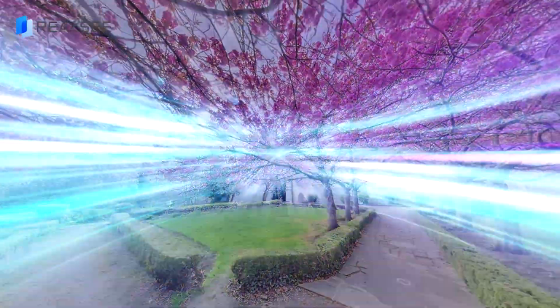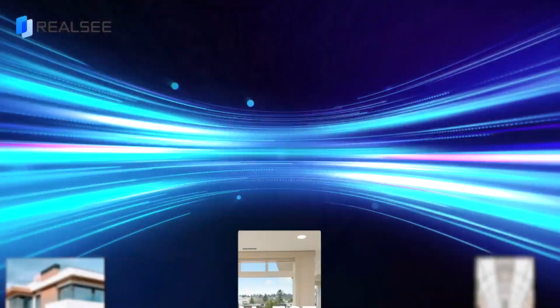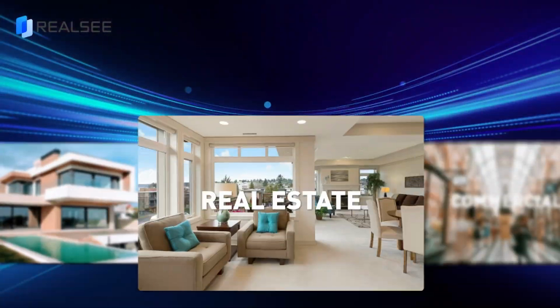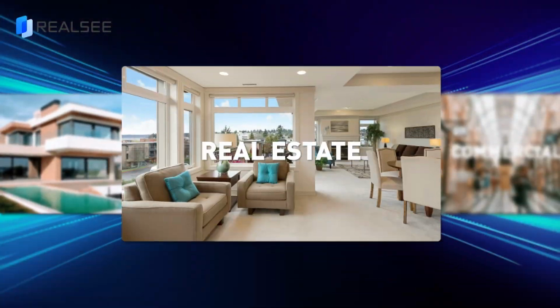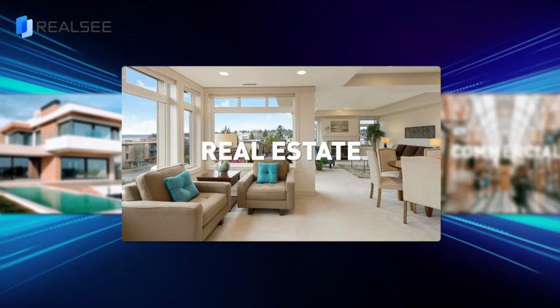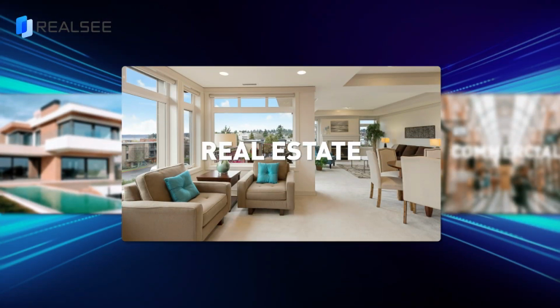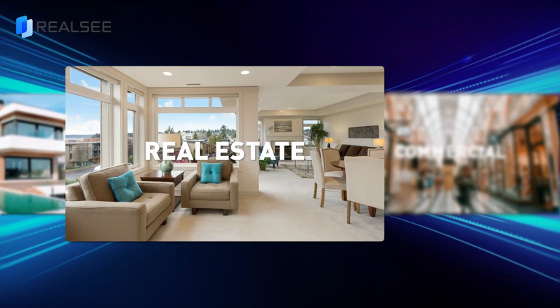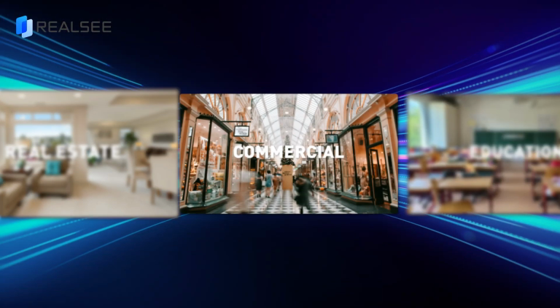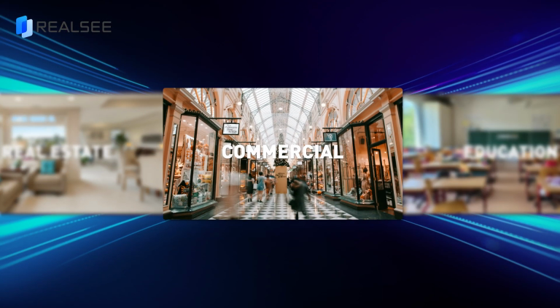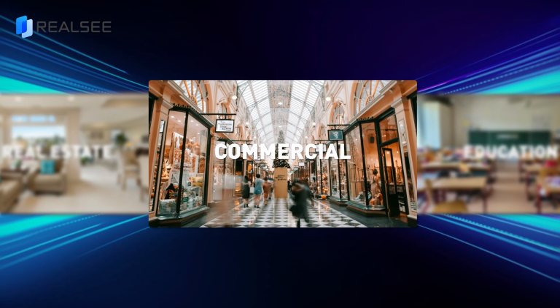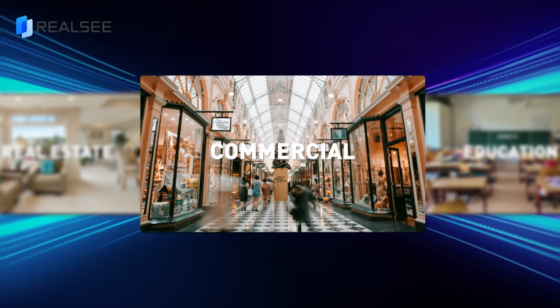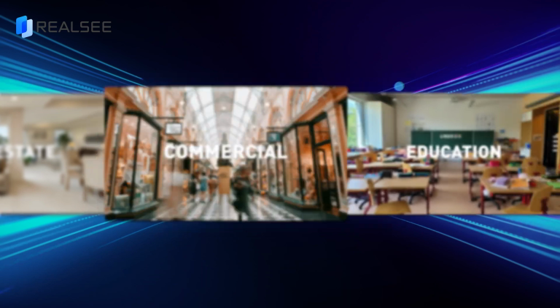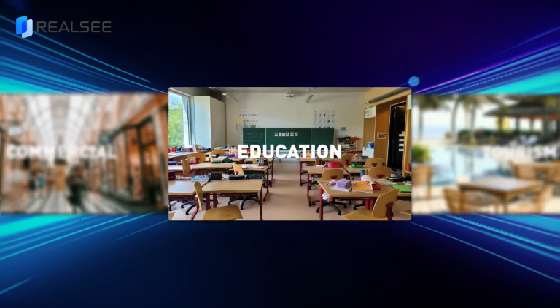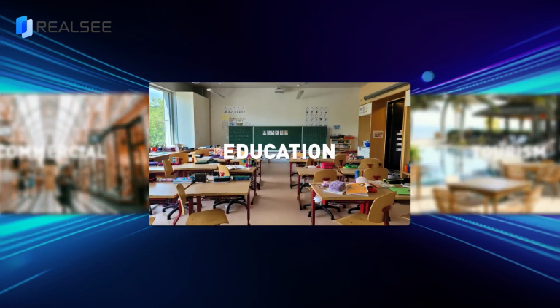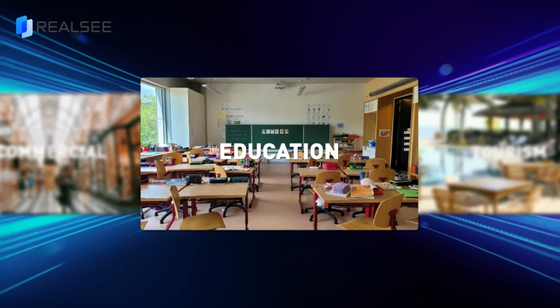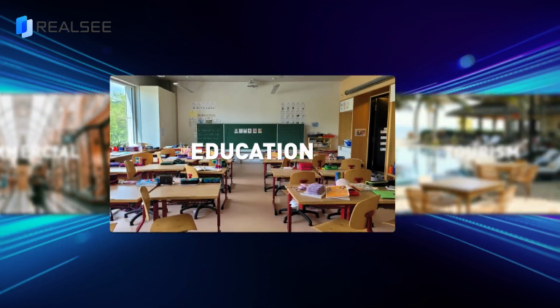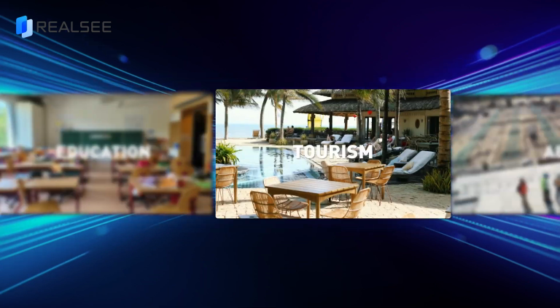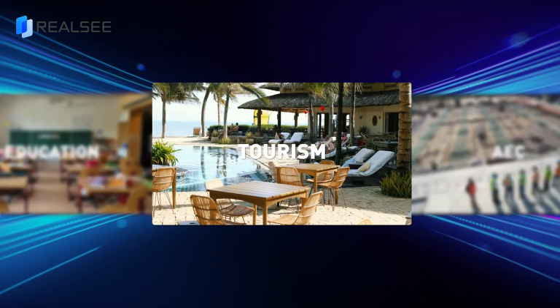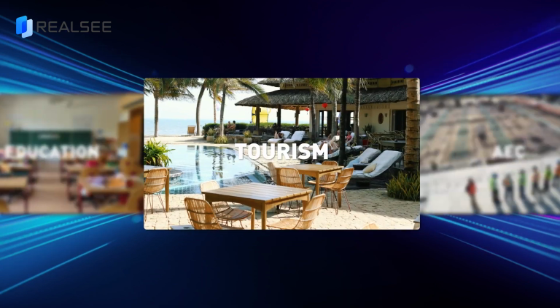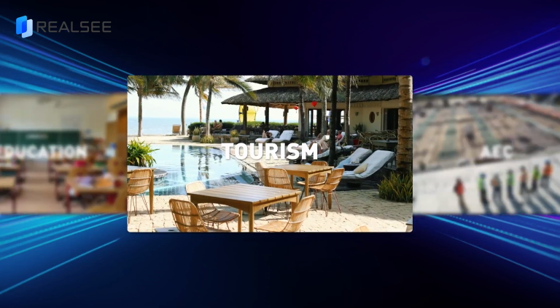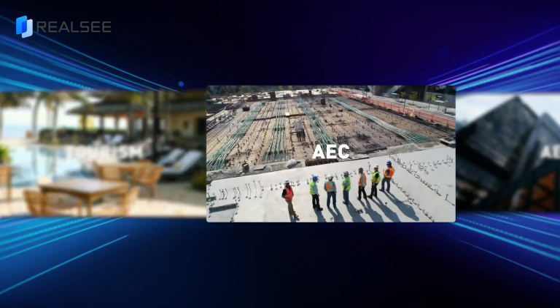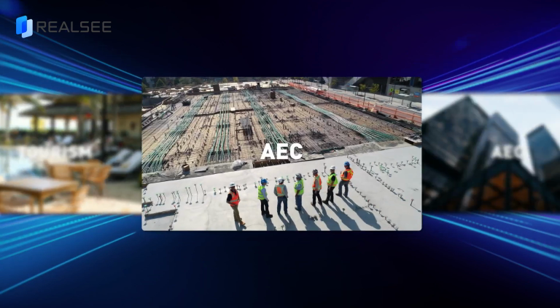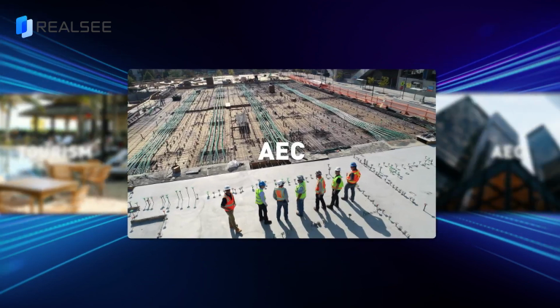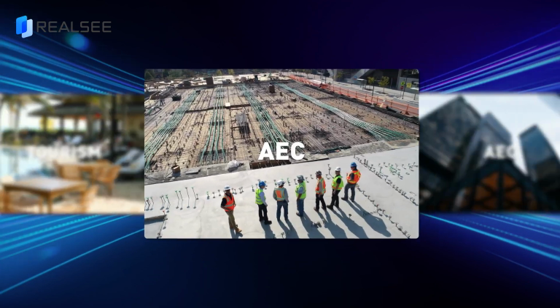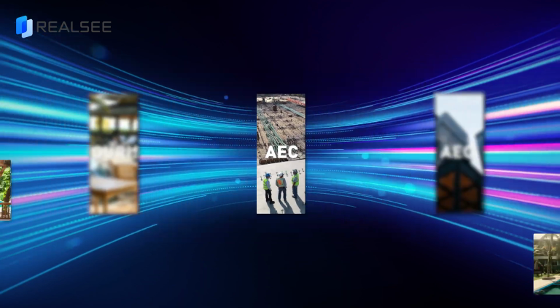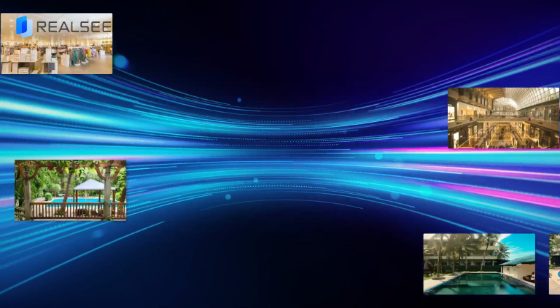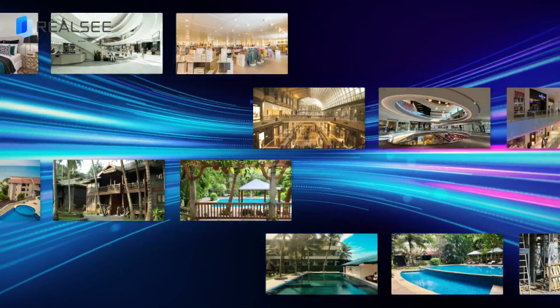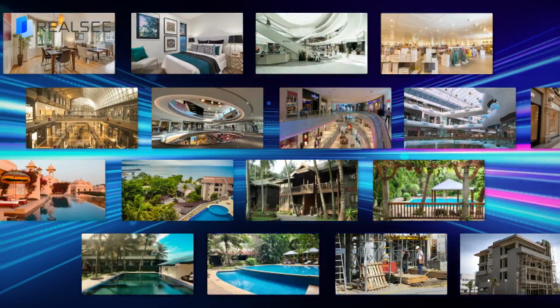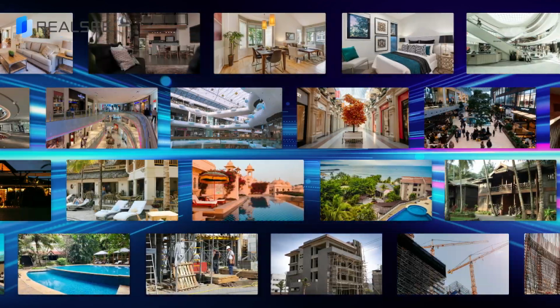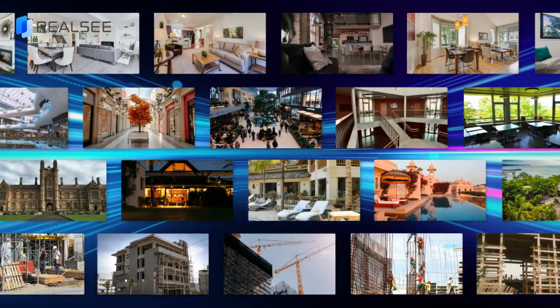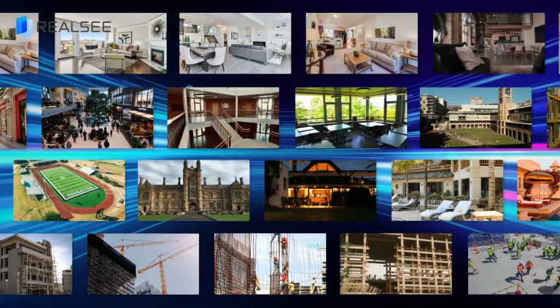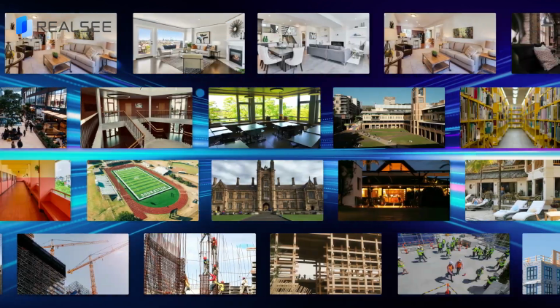Suitable for real estate, commercial, education, tourism, AEC, and other big space scenarios.